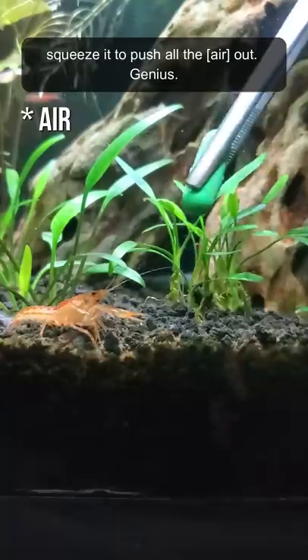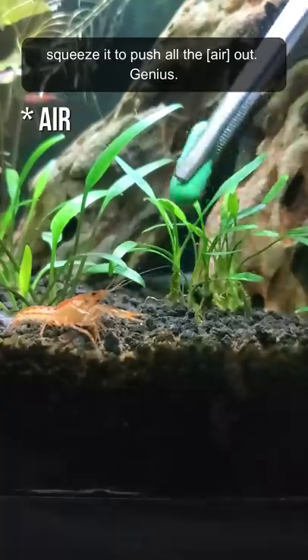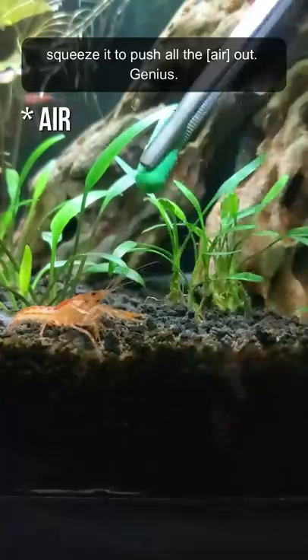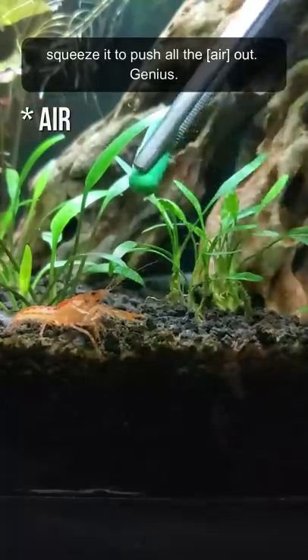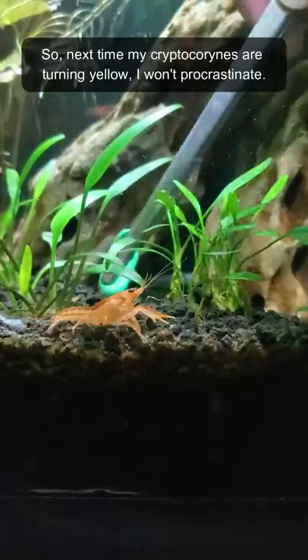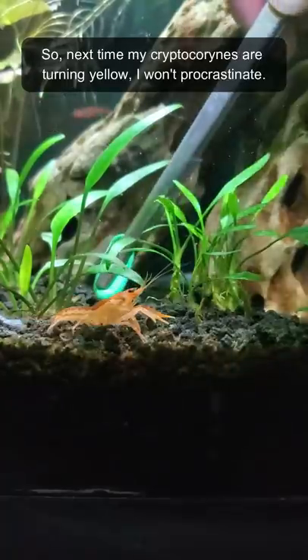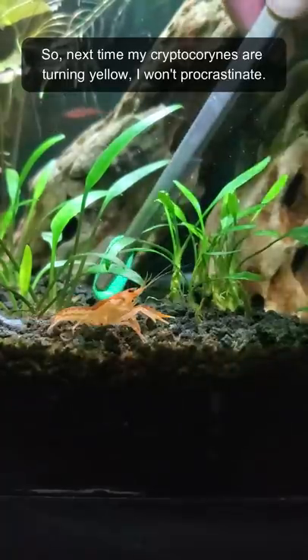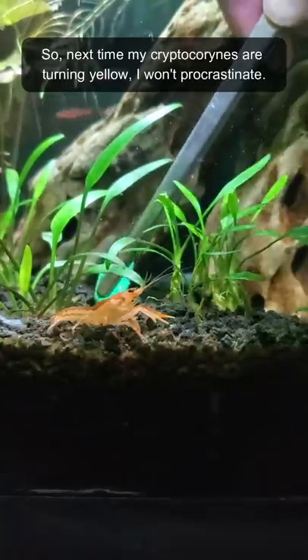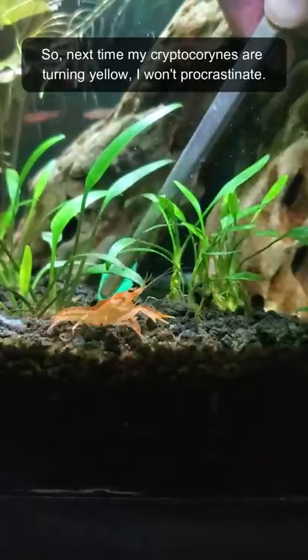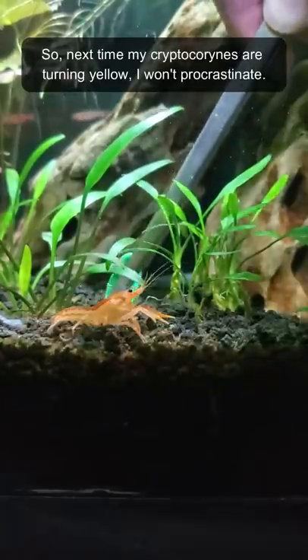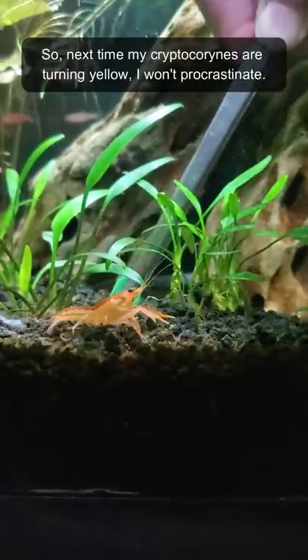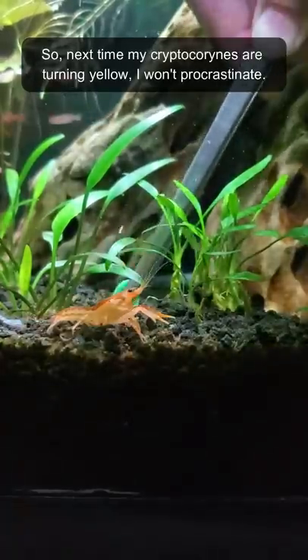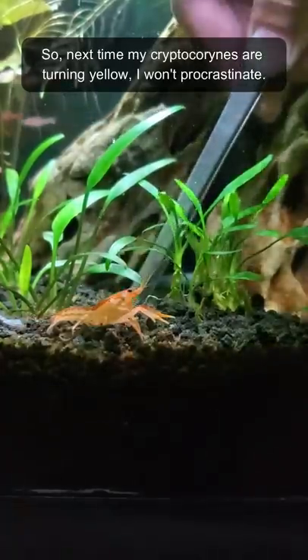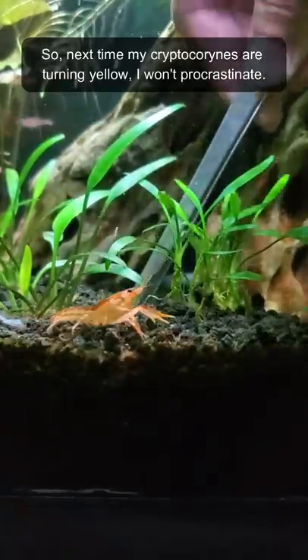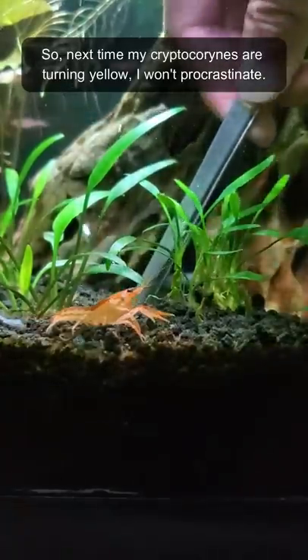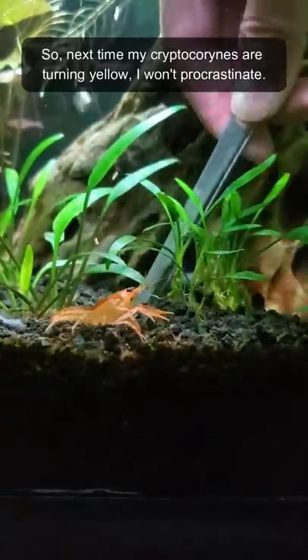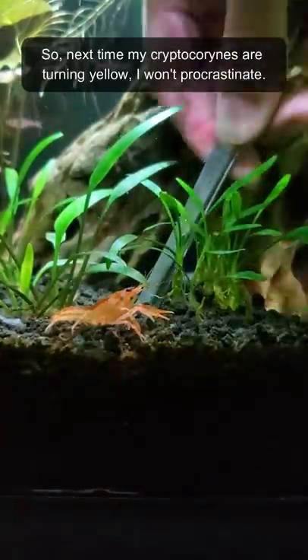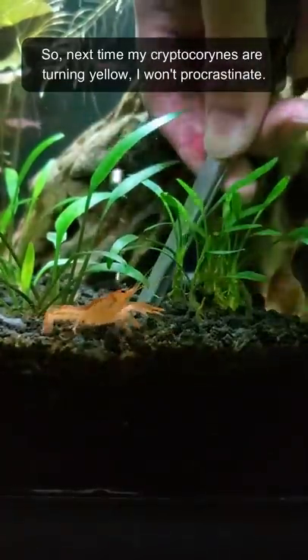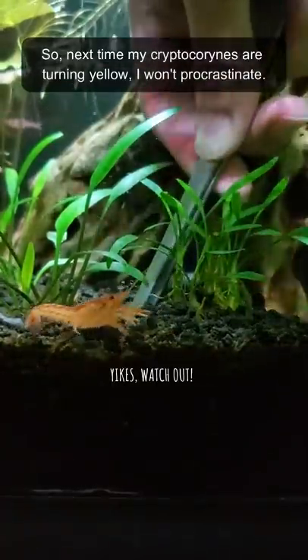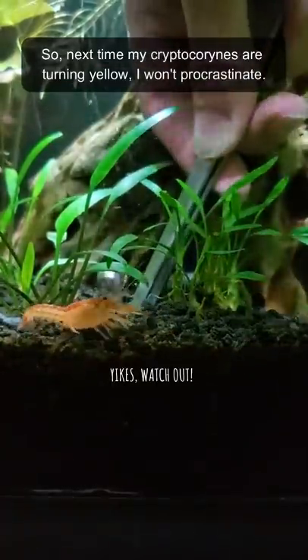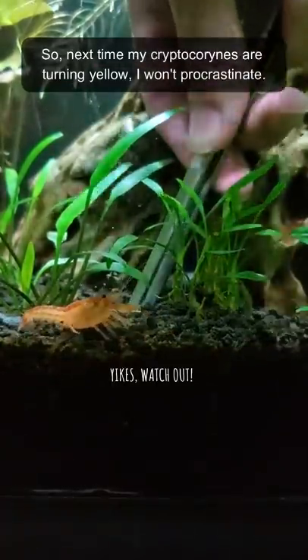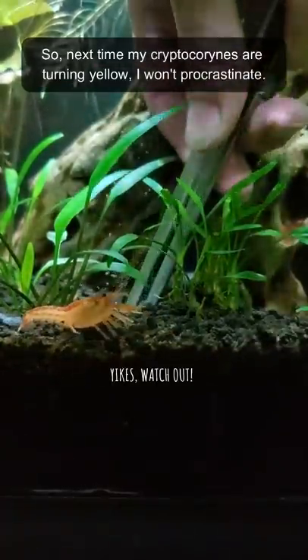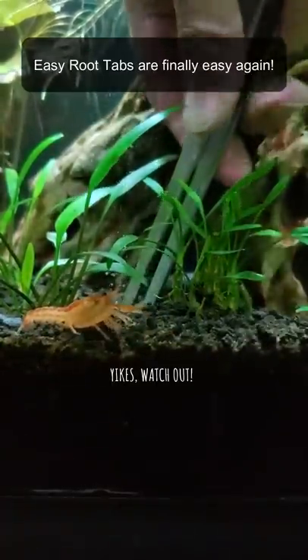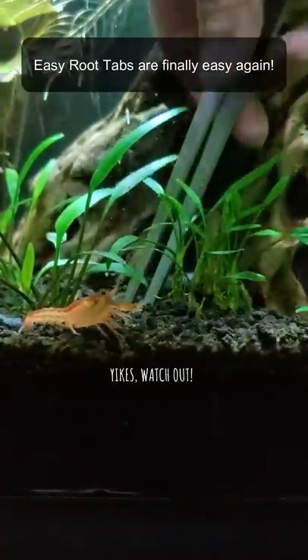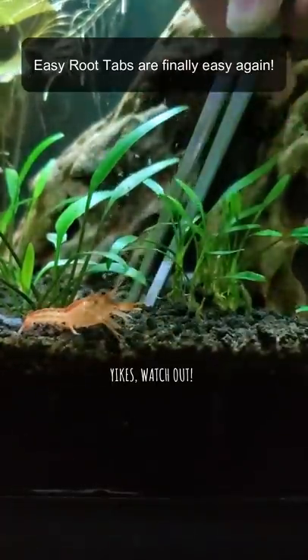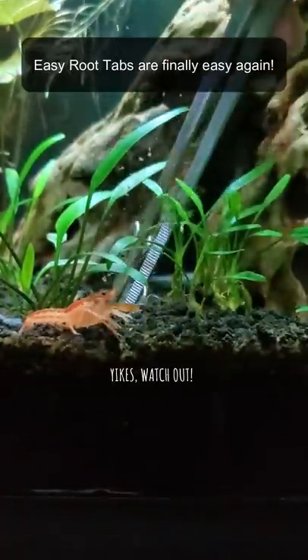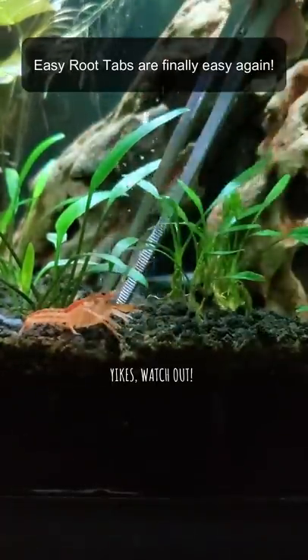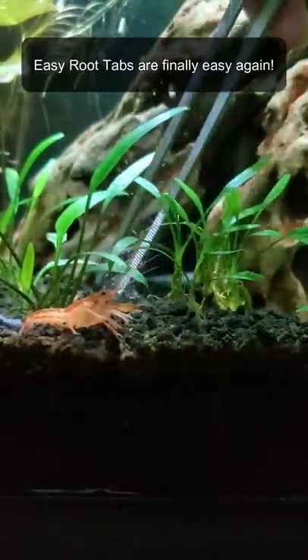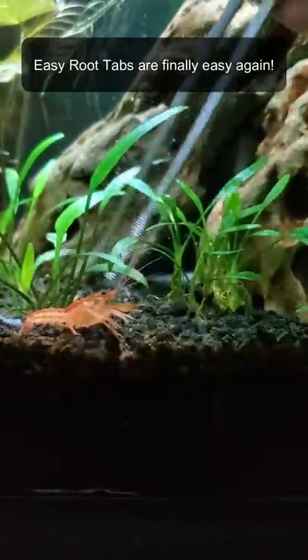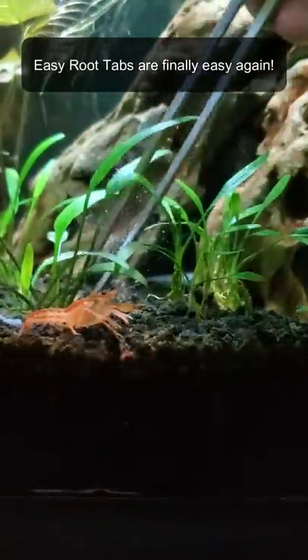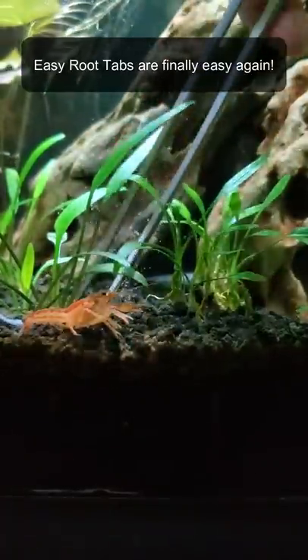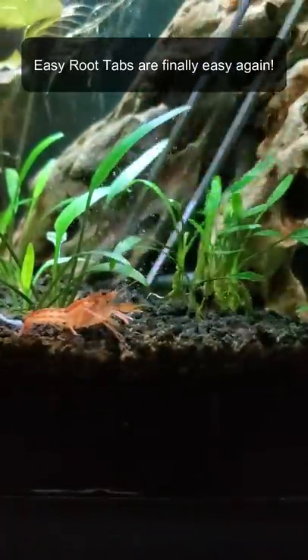Genius. So next time my cryptocorynes are turning yellow, I won't procrastinate. Easy root tabs are finally easy again.